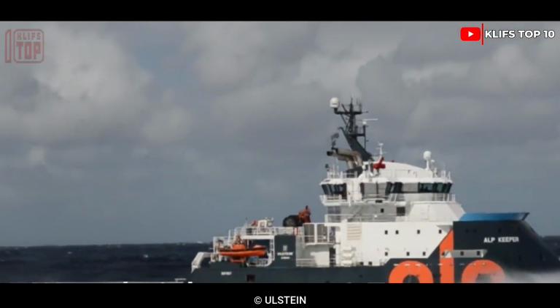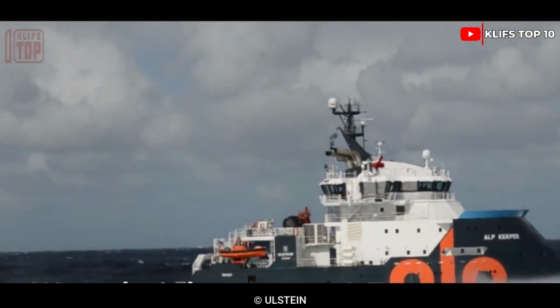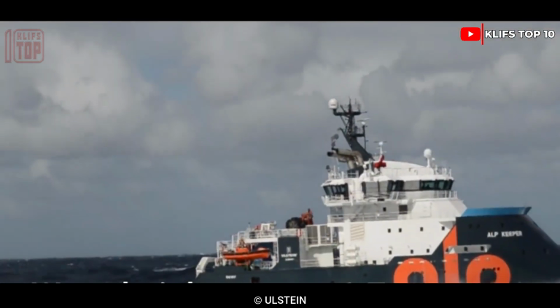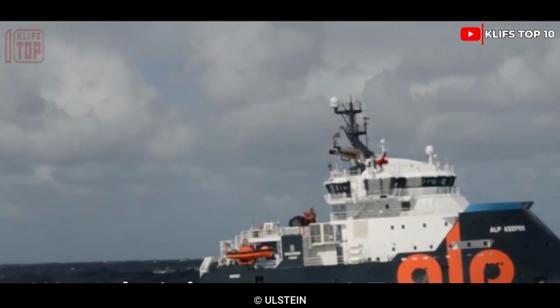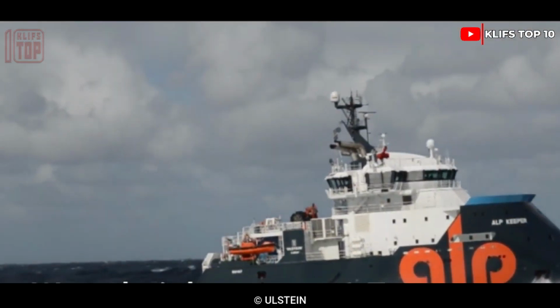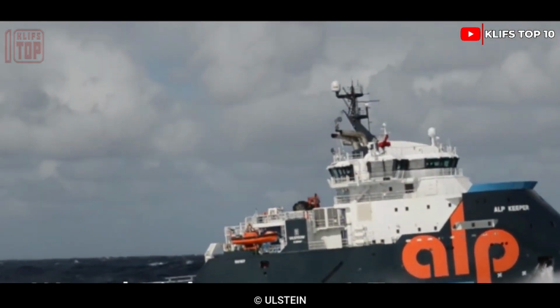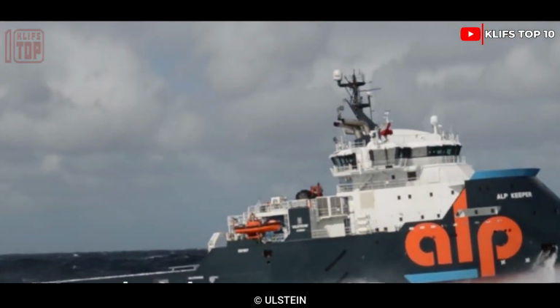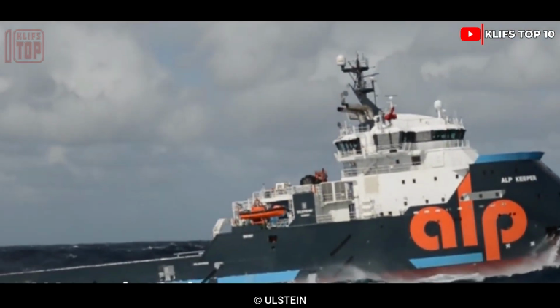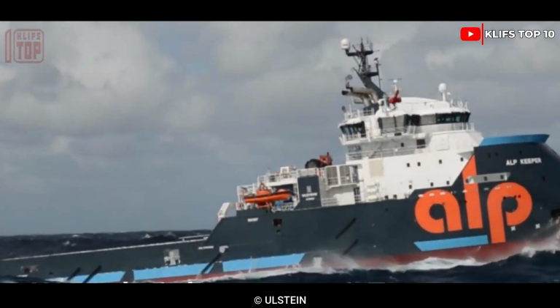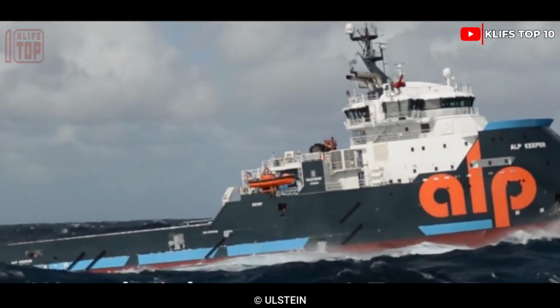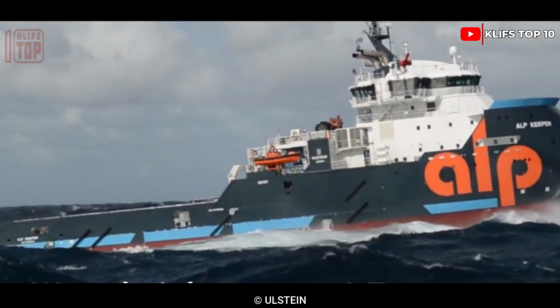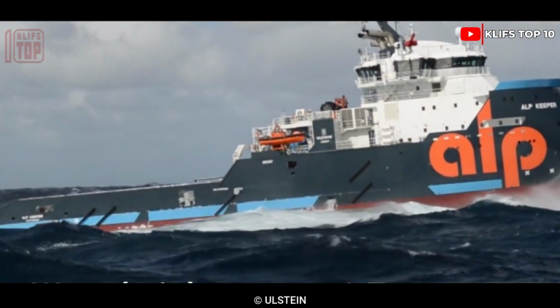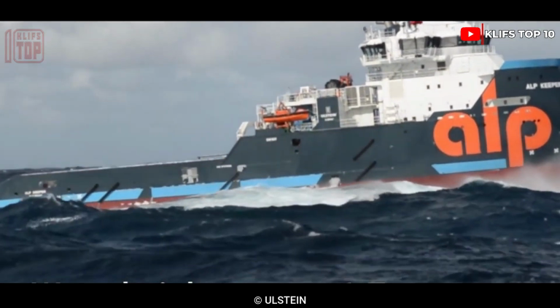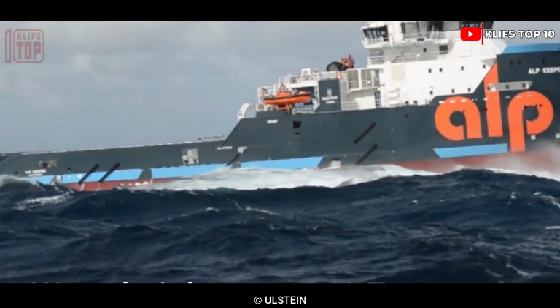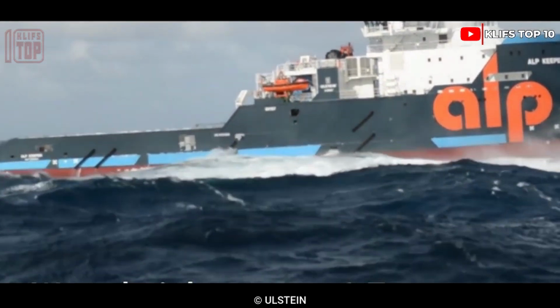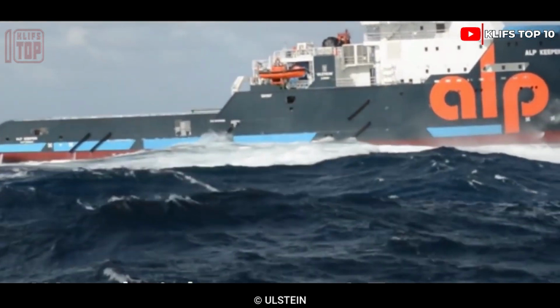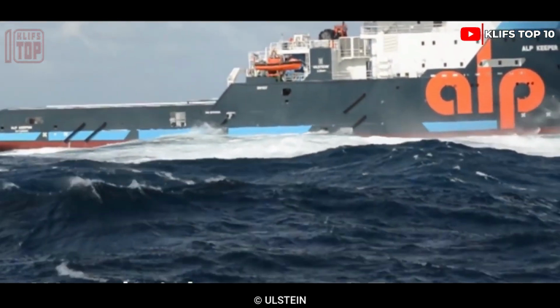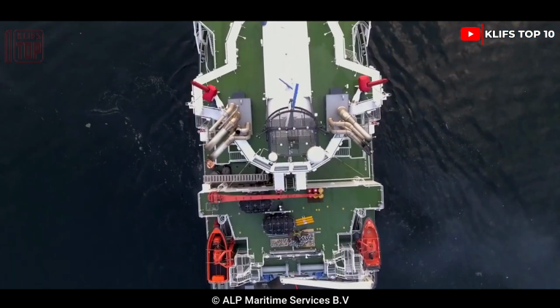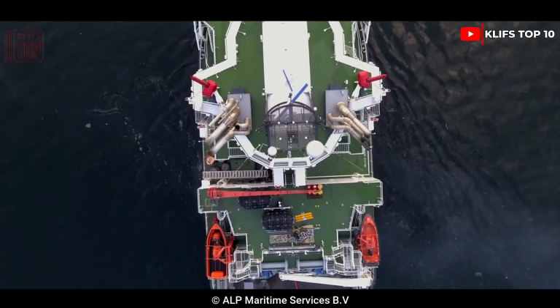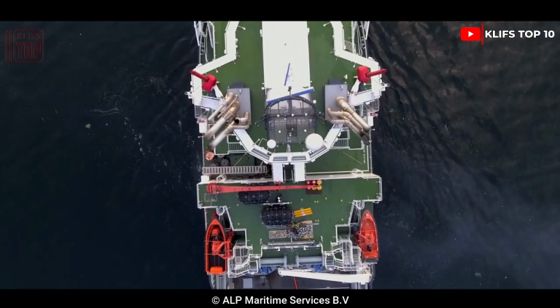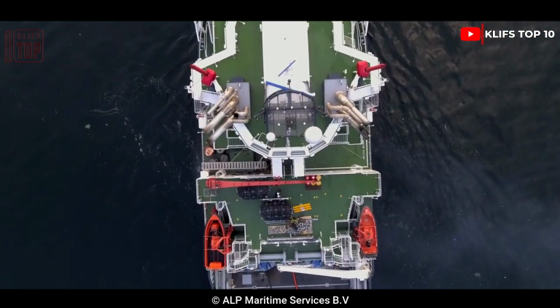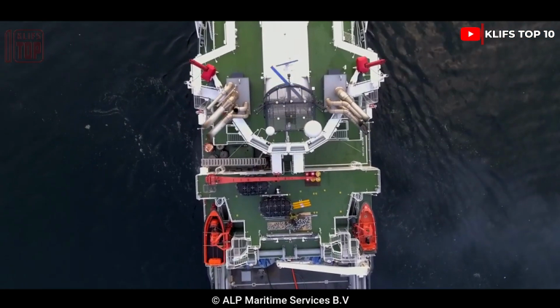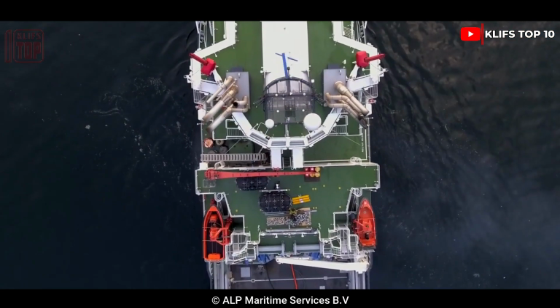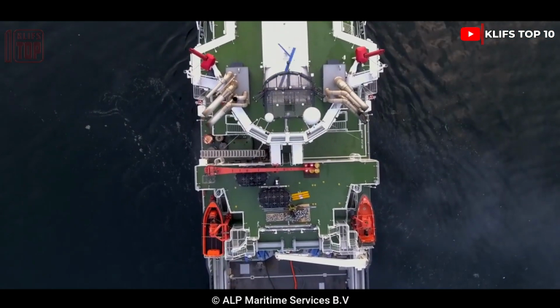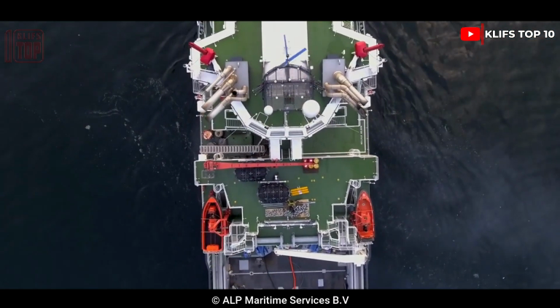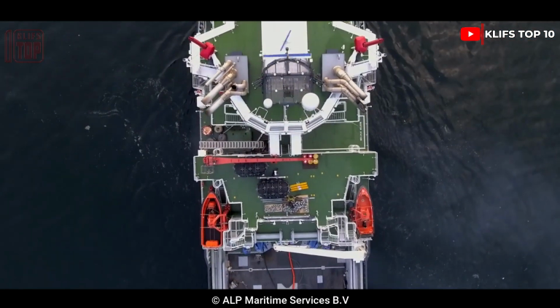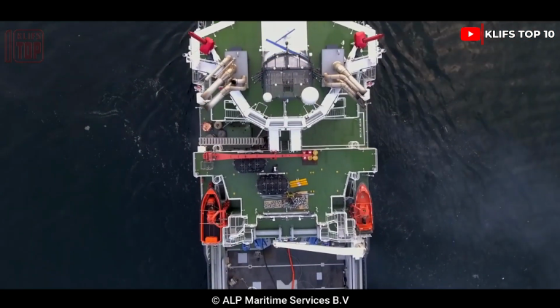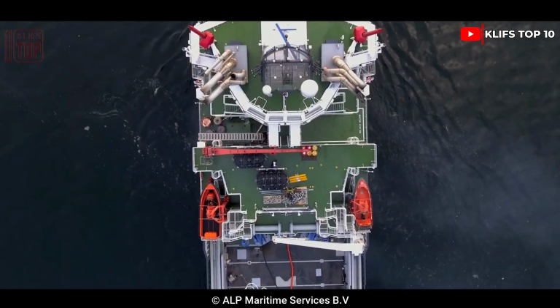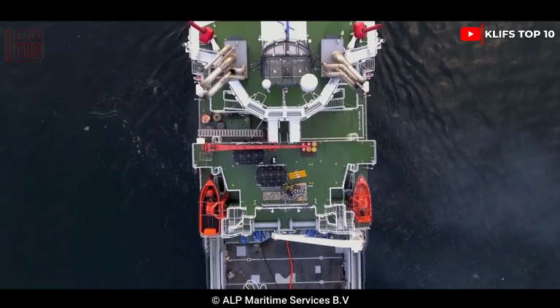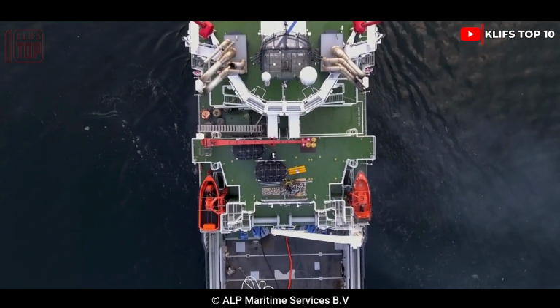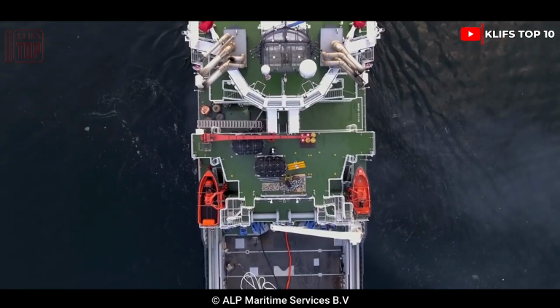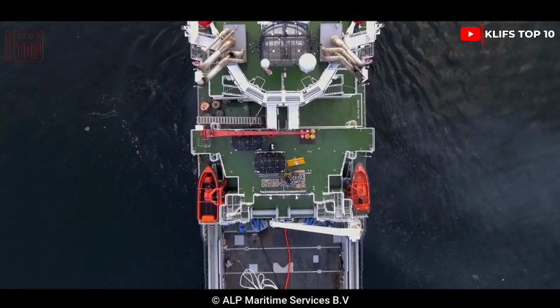ALP Striker can travel at a speed of 19 knots and has four engines with a combined 20,800 horsepower.